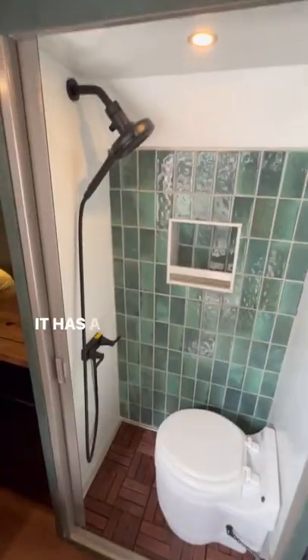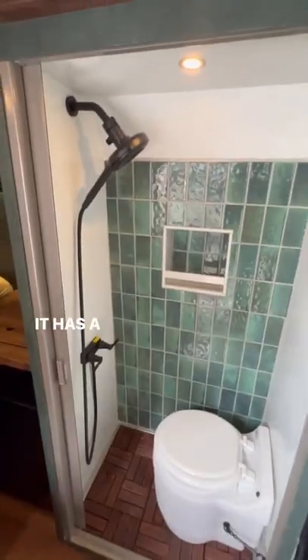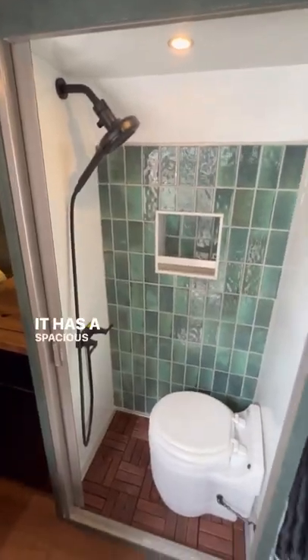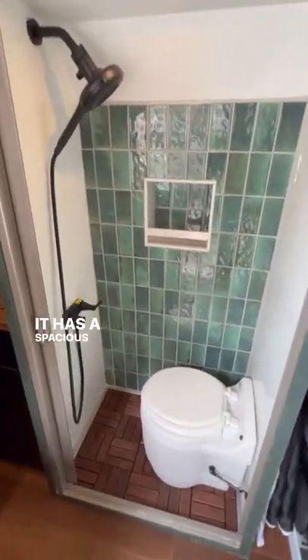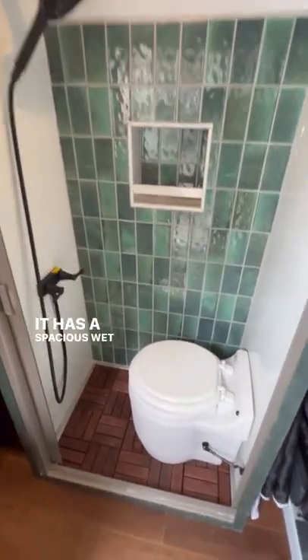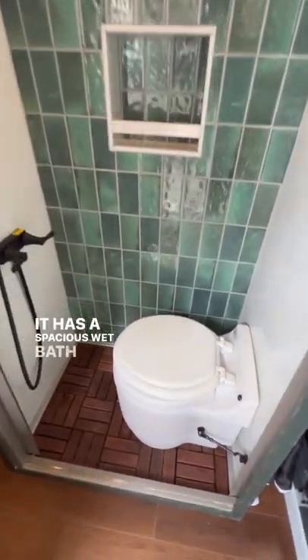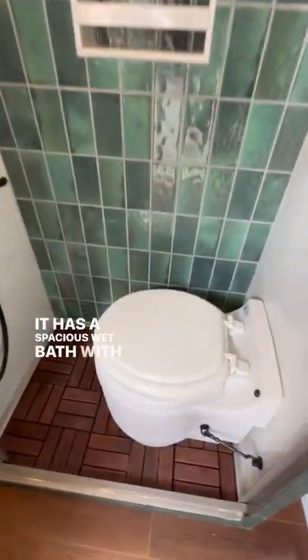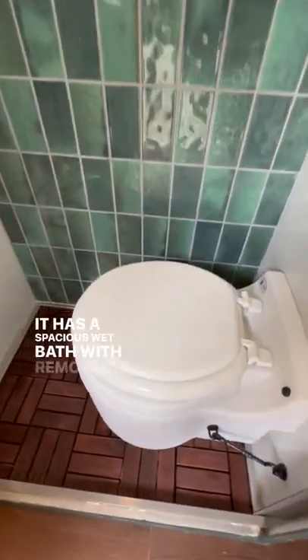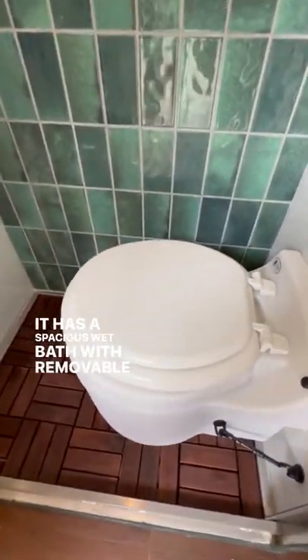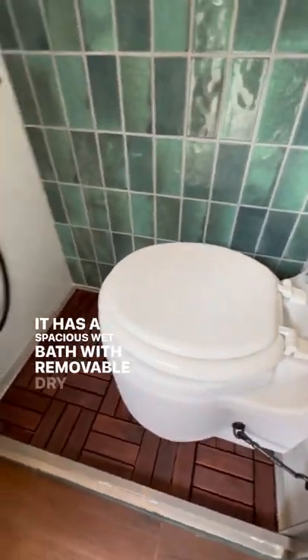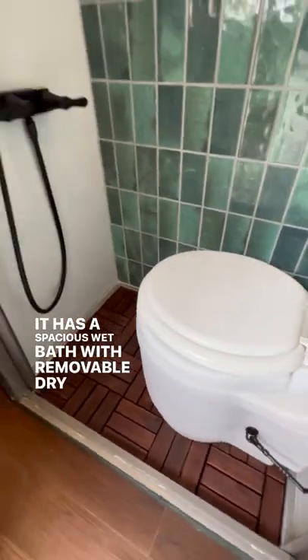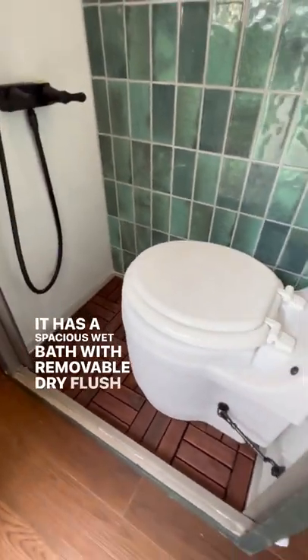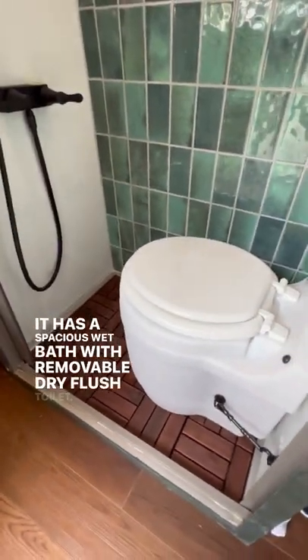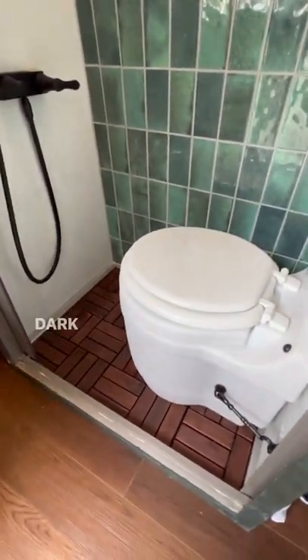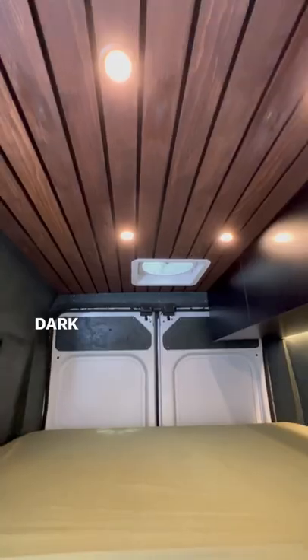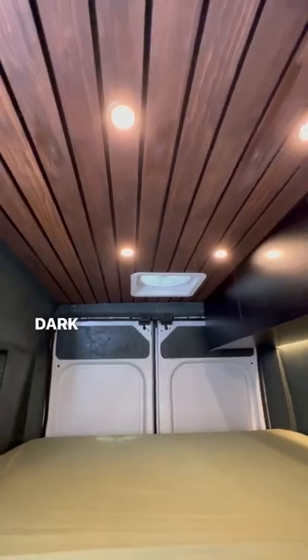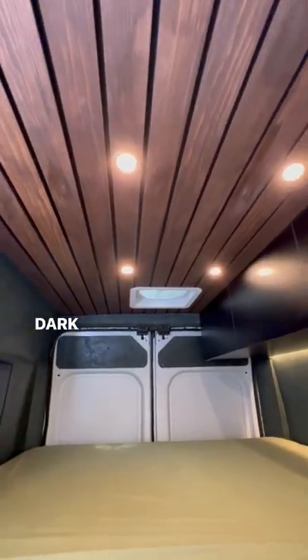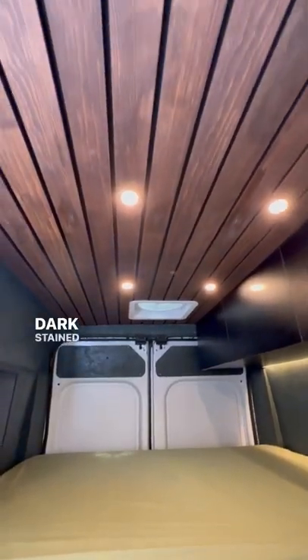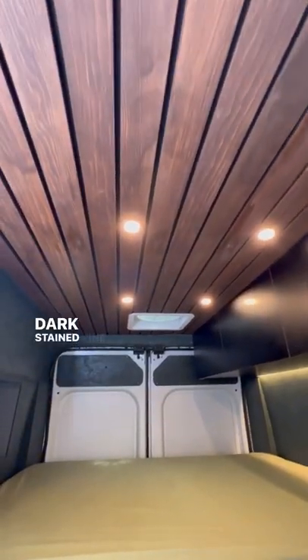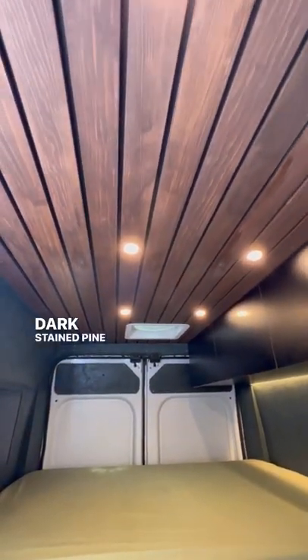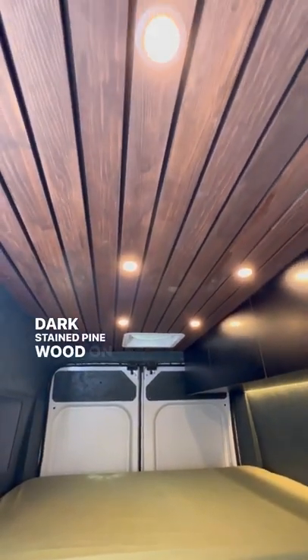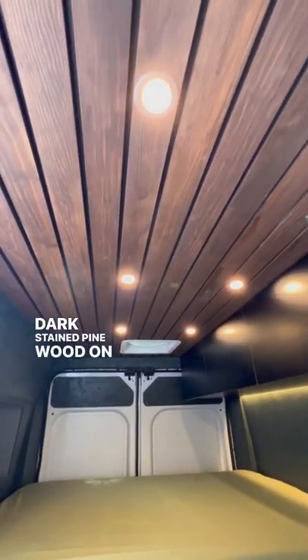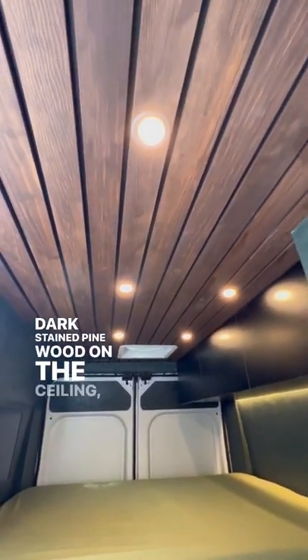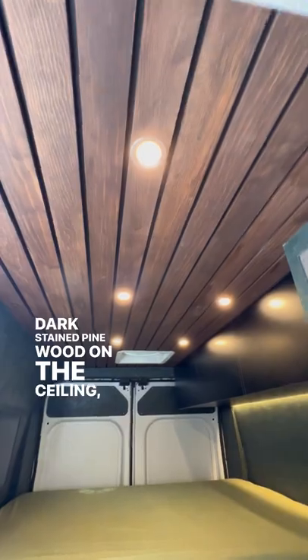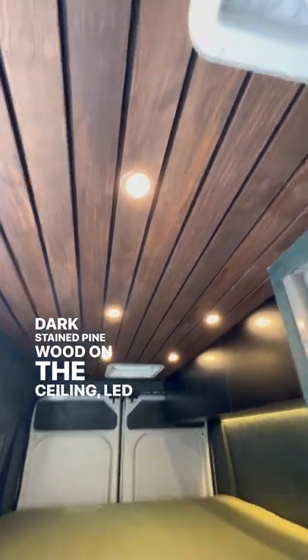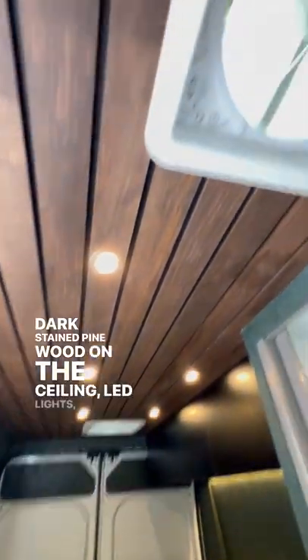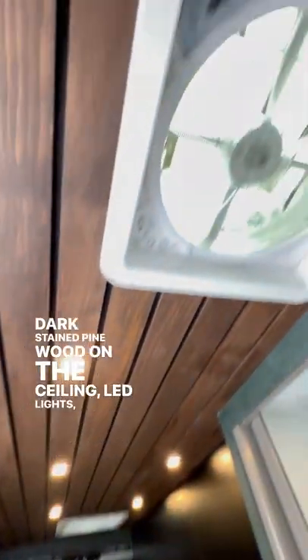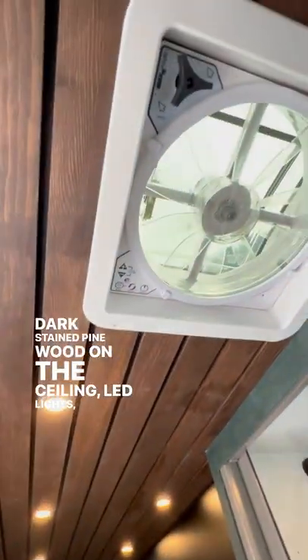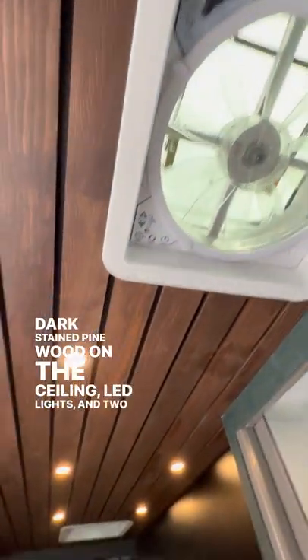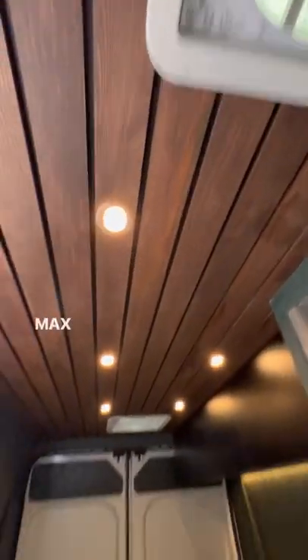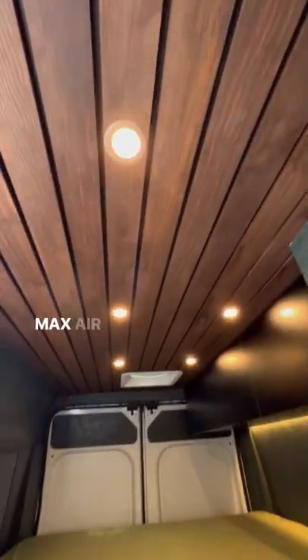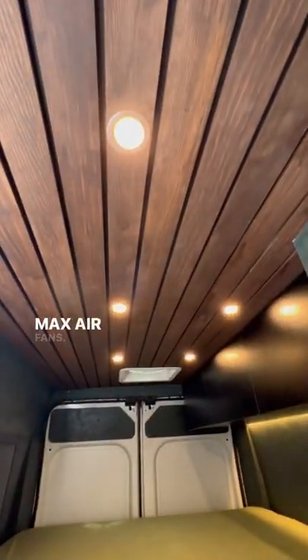It has a spacious wet bath with removable dry-flush toilet. Dark-stained pine wood on the ceiling, LED lights, and two Max Air fans.